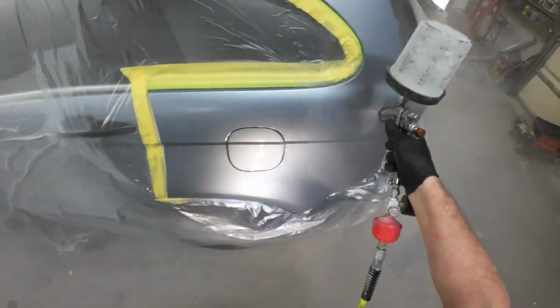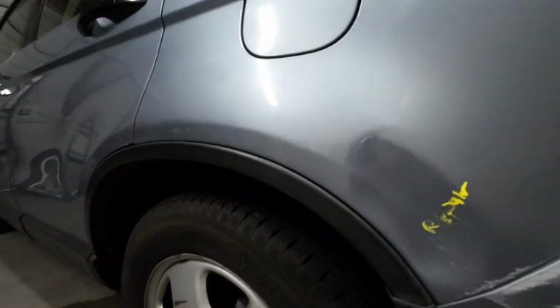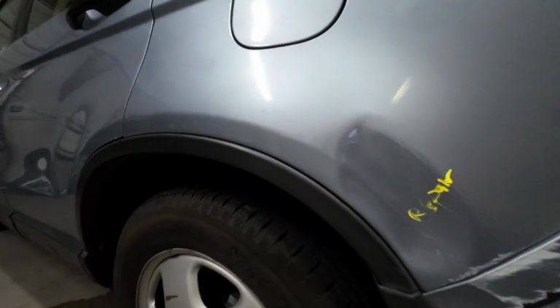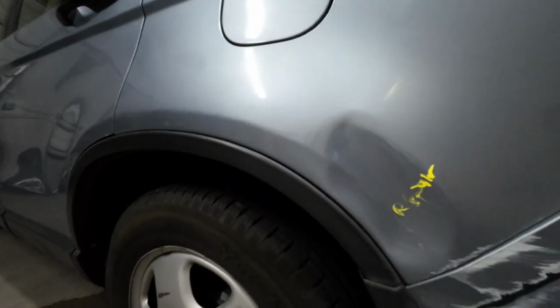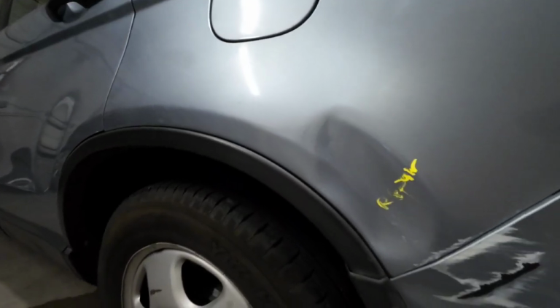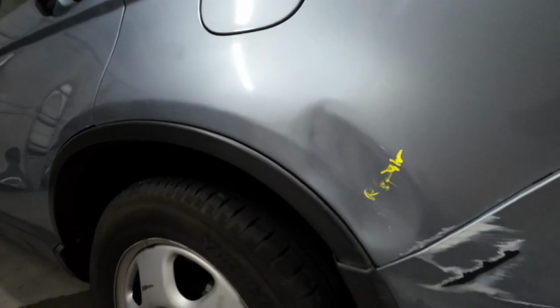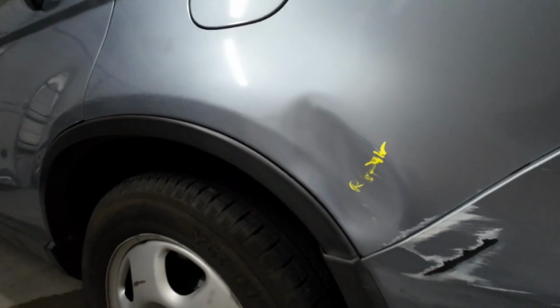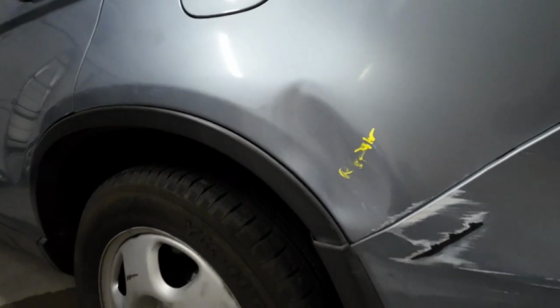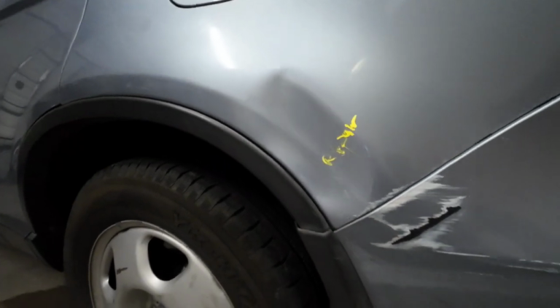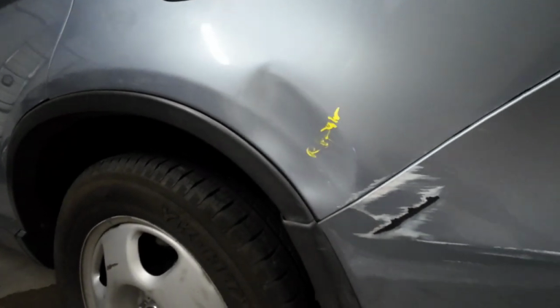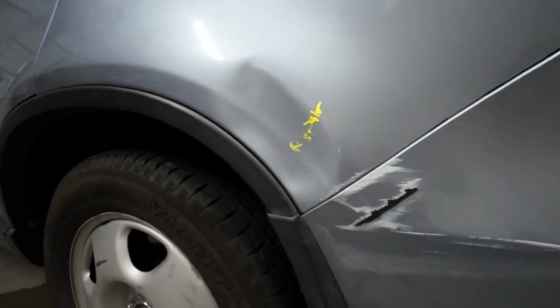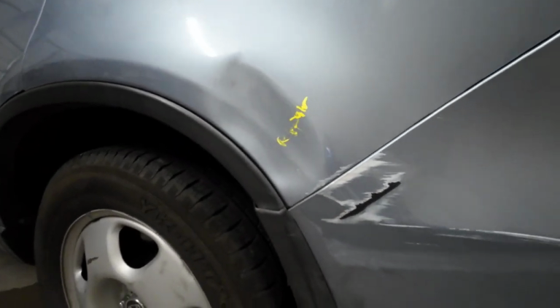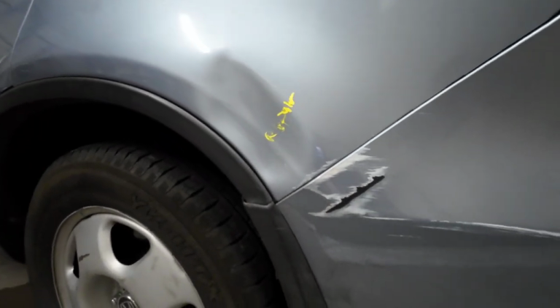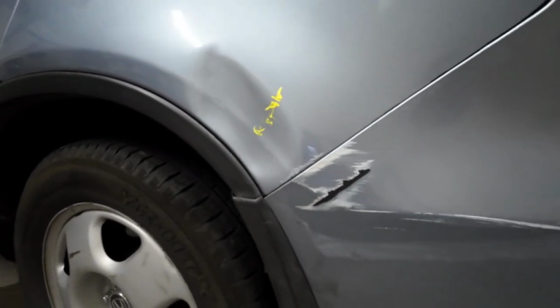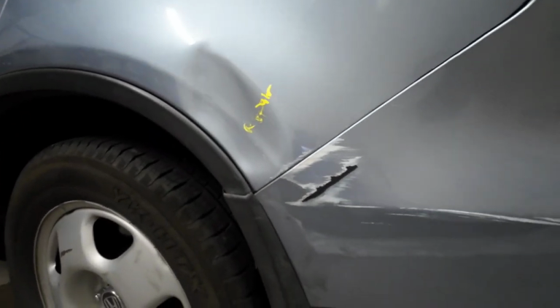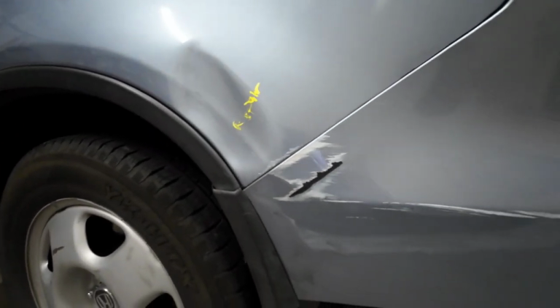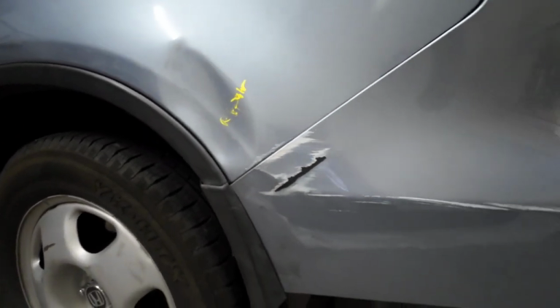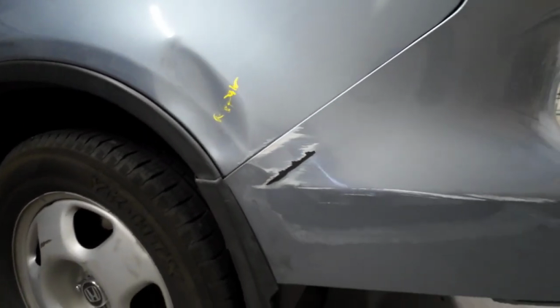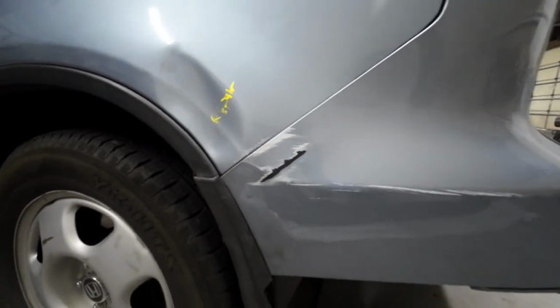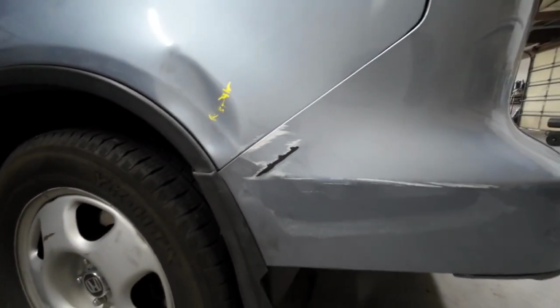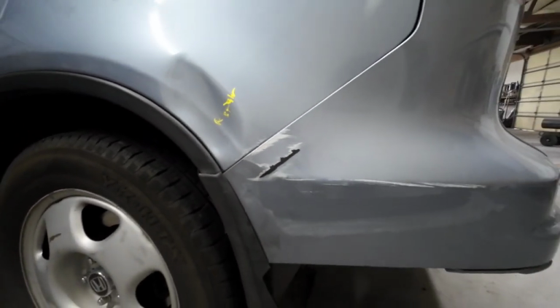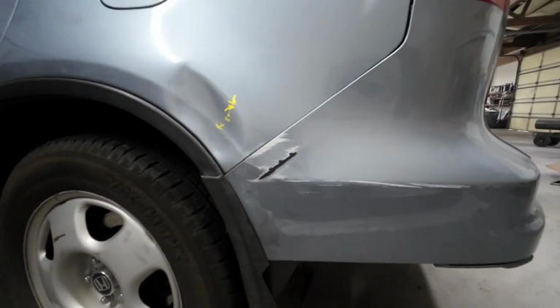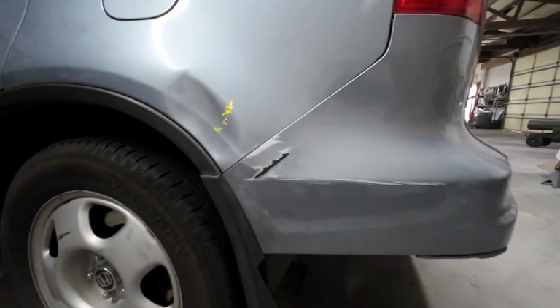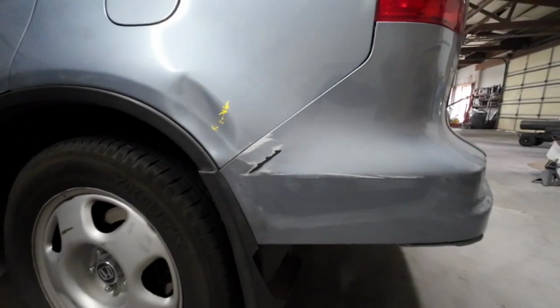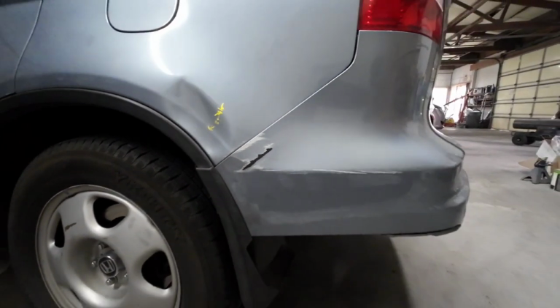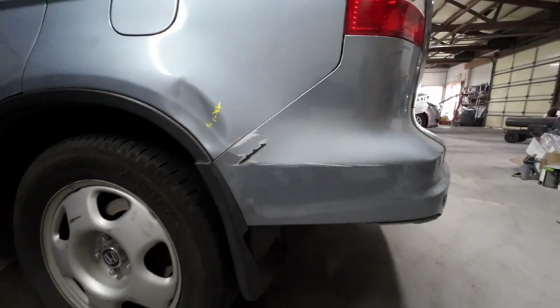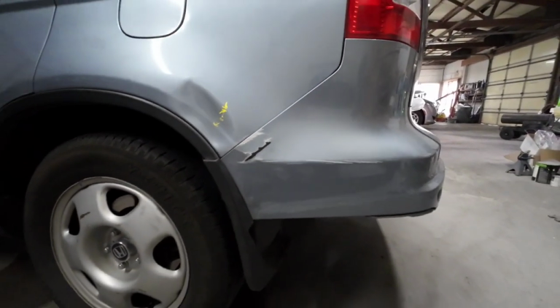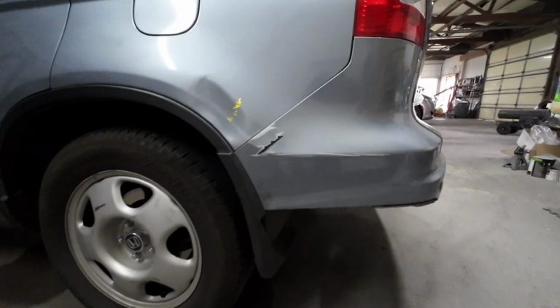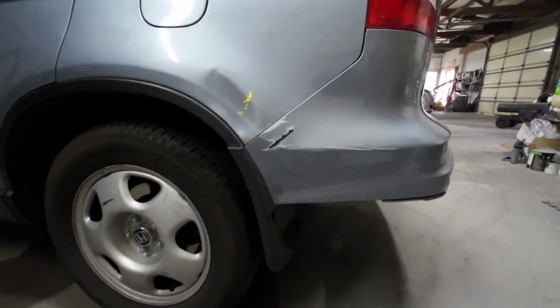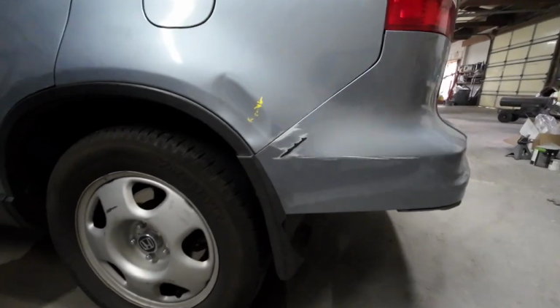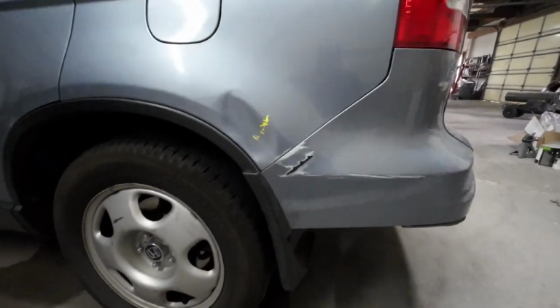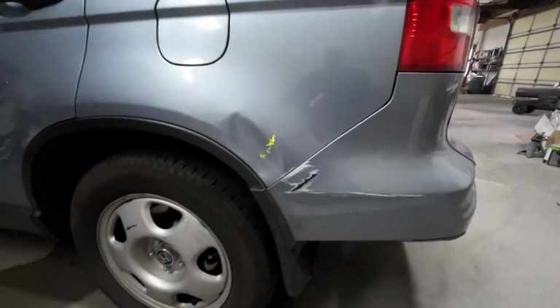This is where we started on this Honda CR-V — a dent in the left quarter panel and some damage on the rear bumper cover. After we repaired those, we are ready to paint.